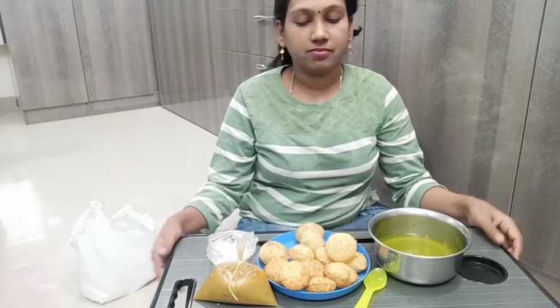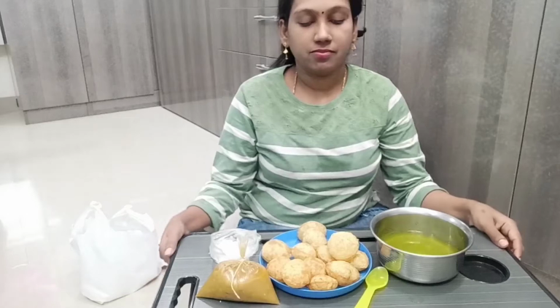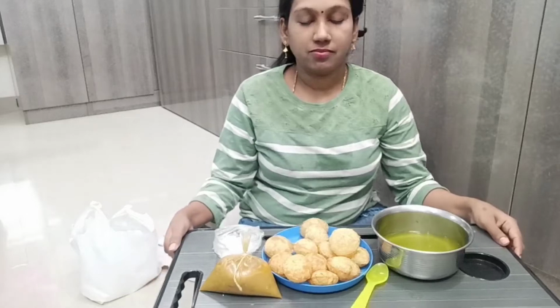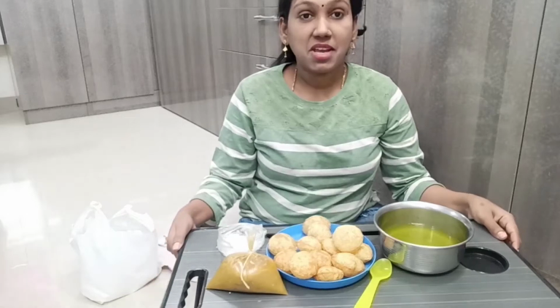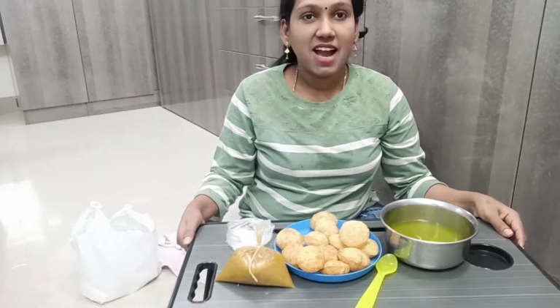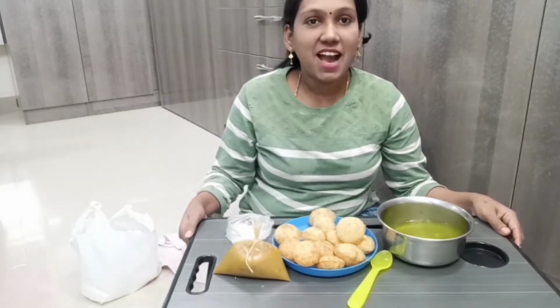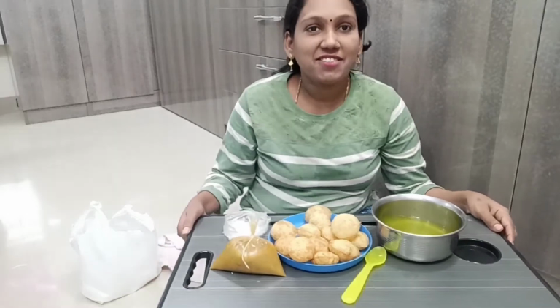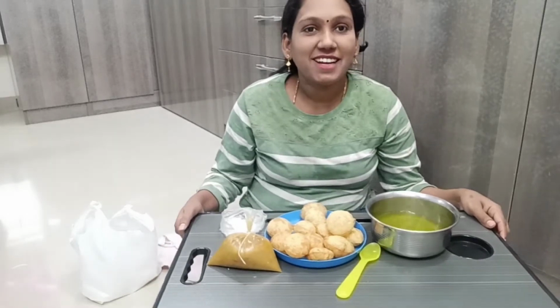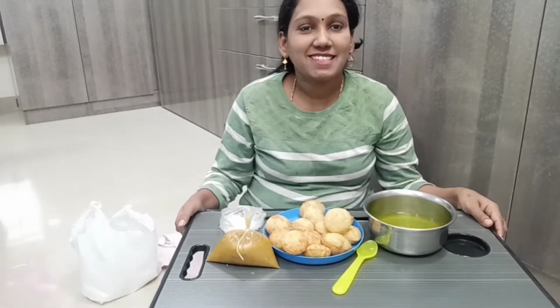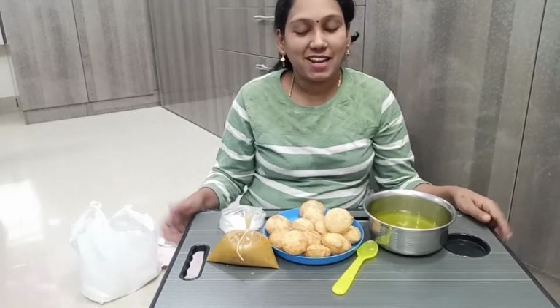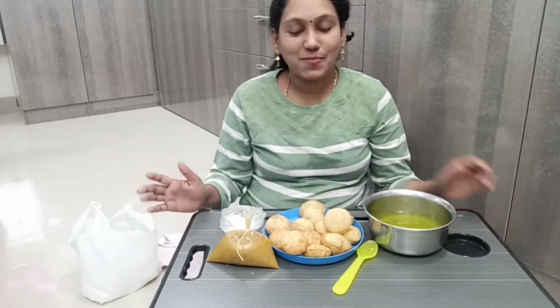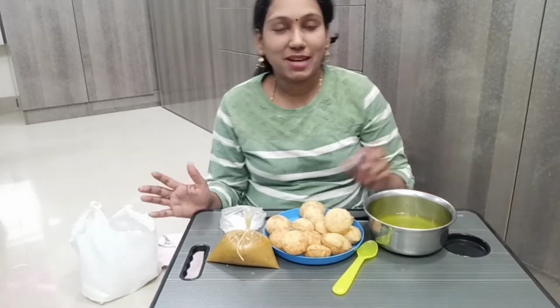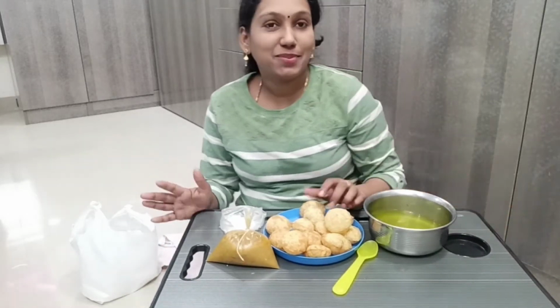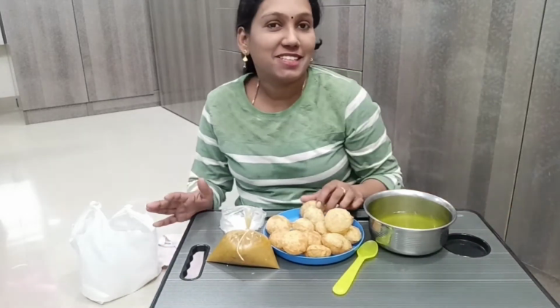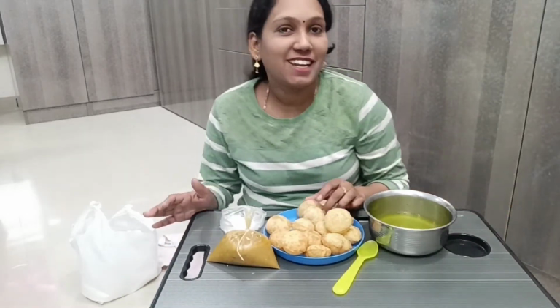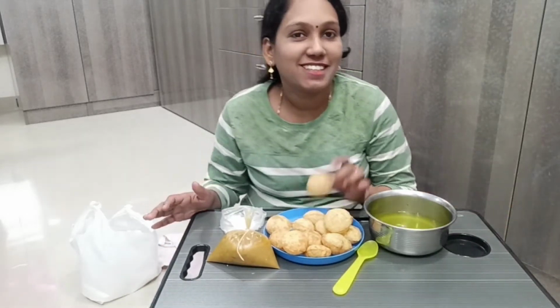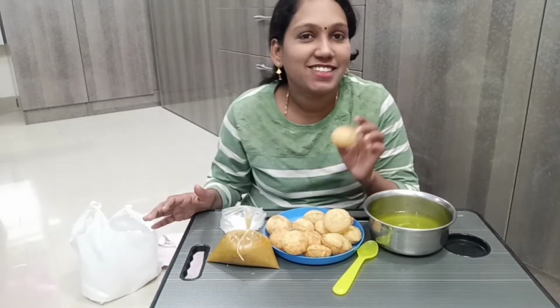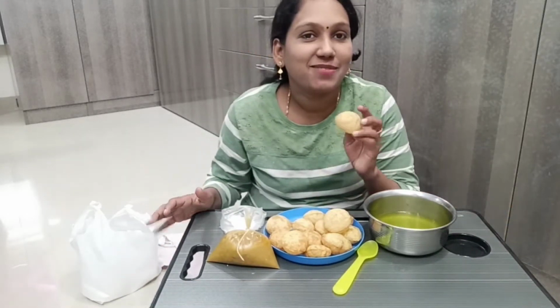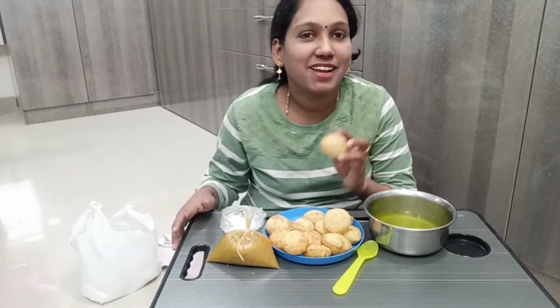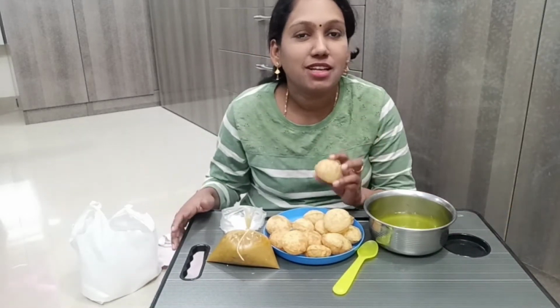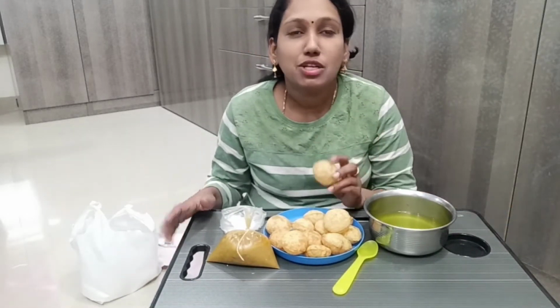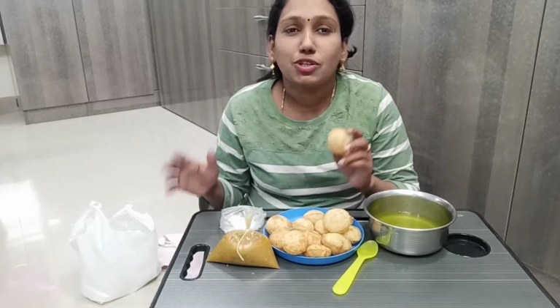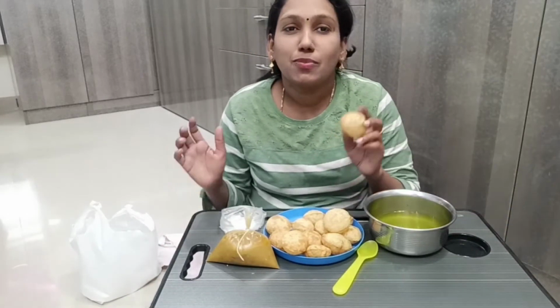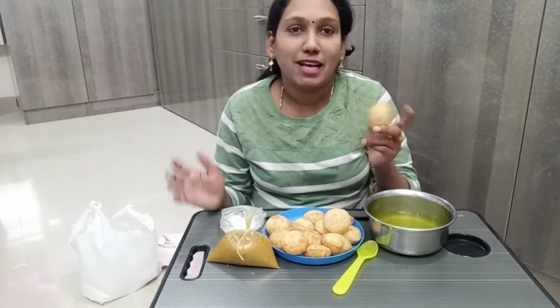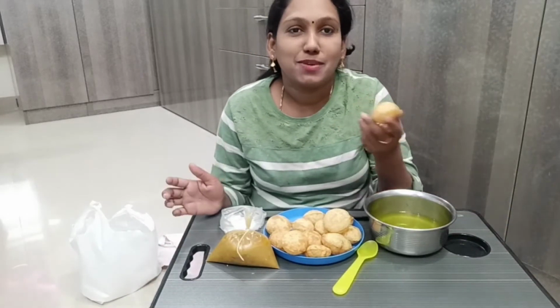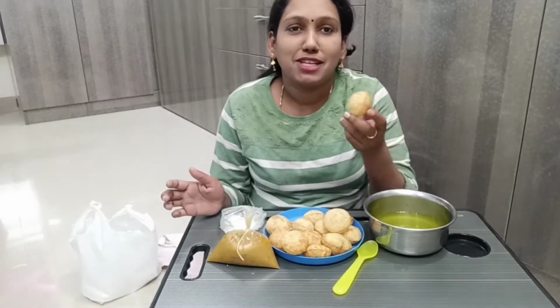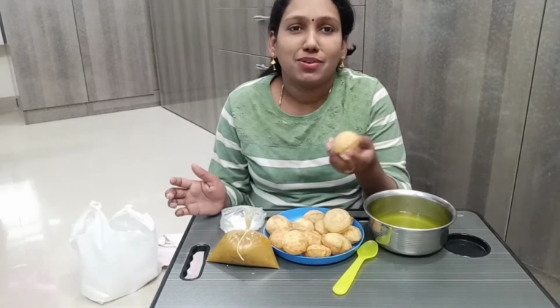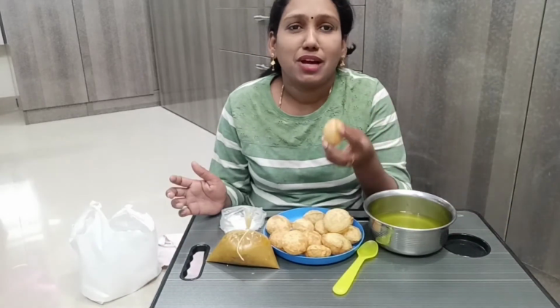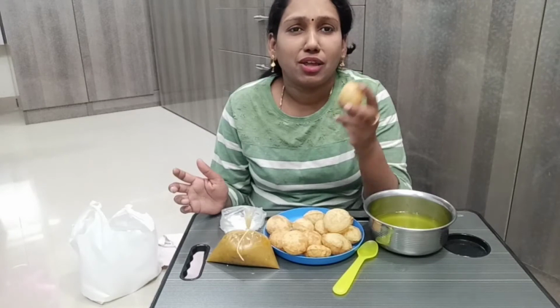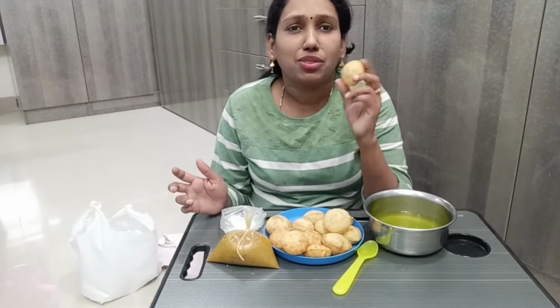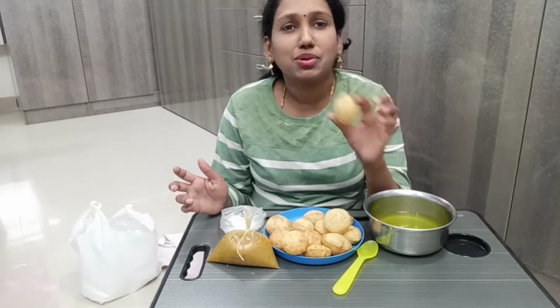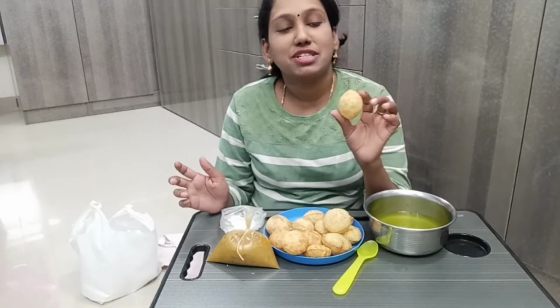Hi friends! I'm doing a lot of rain challenge. My husband is very happy.